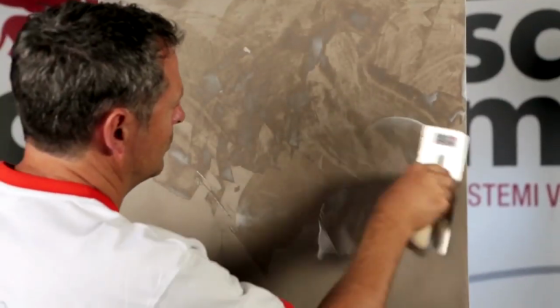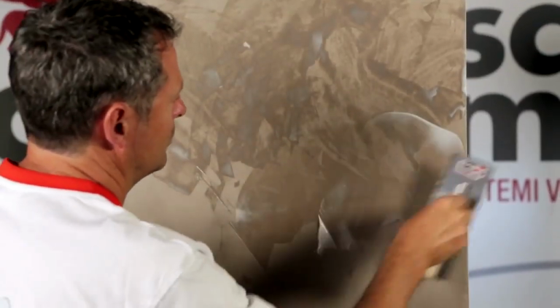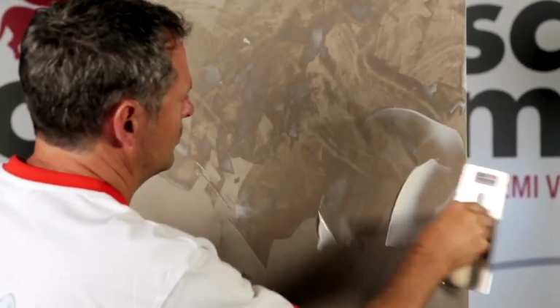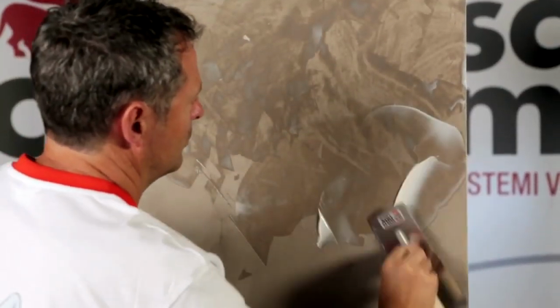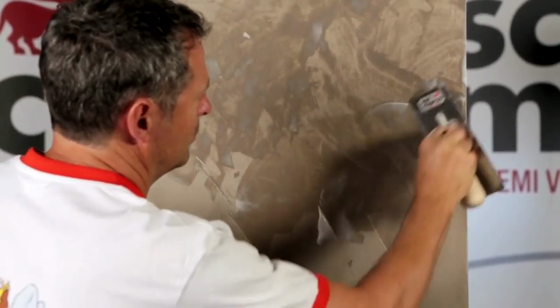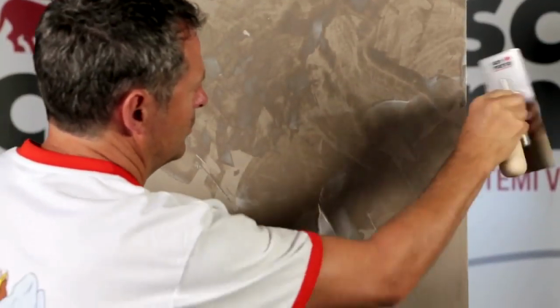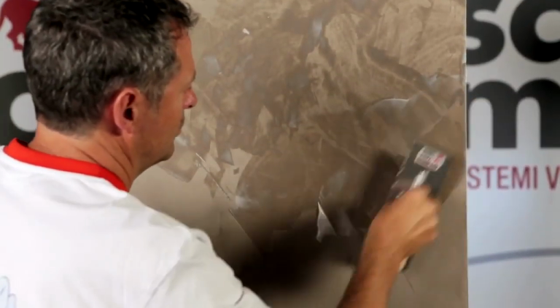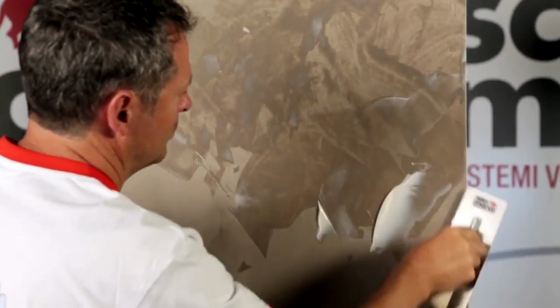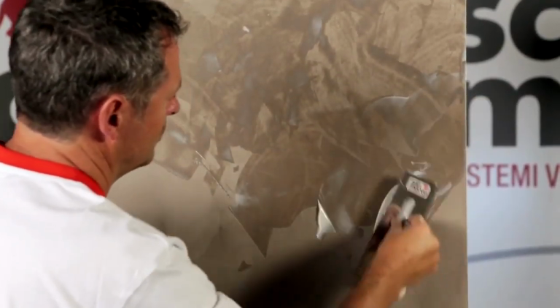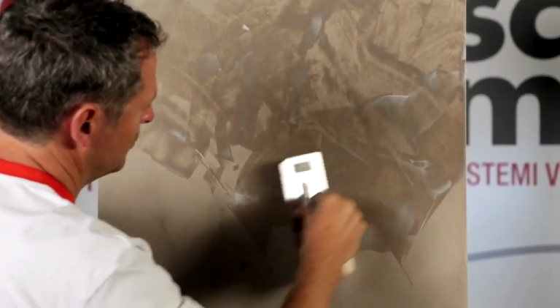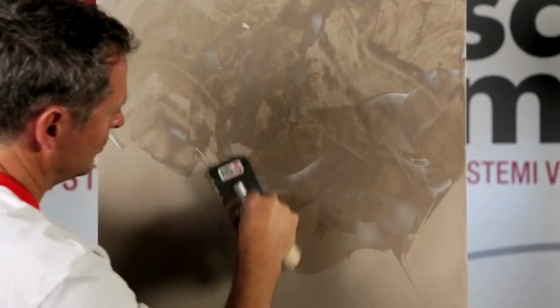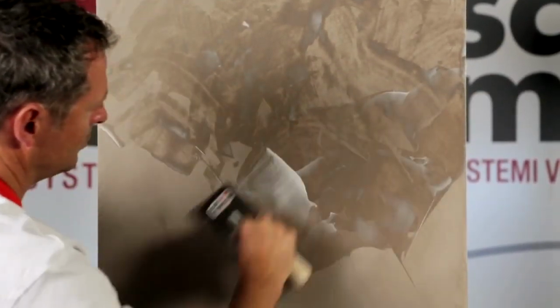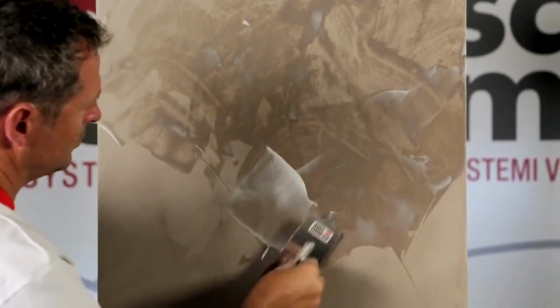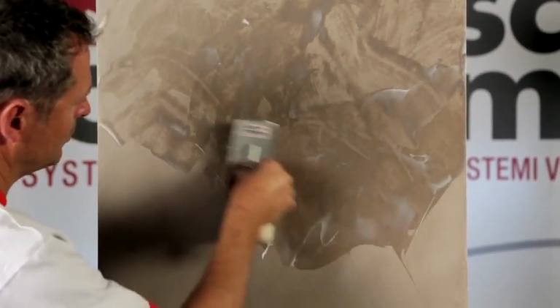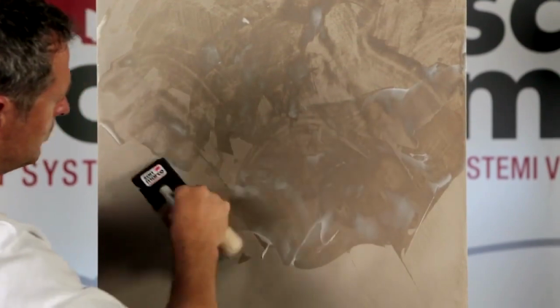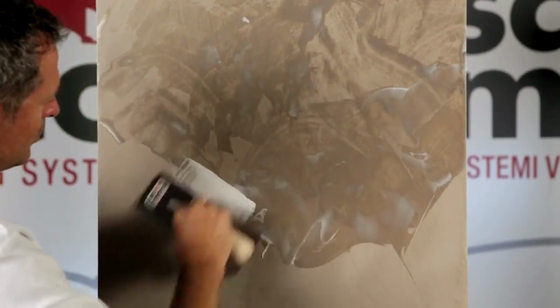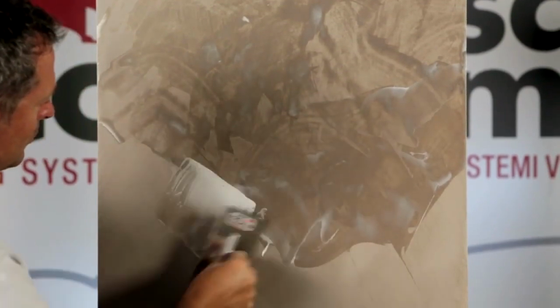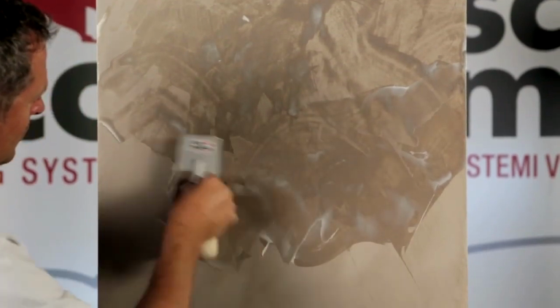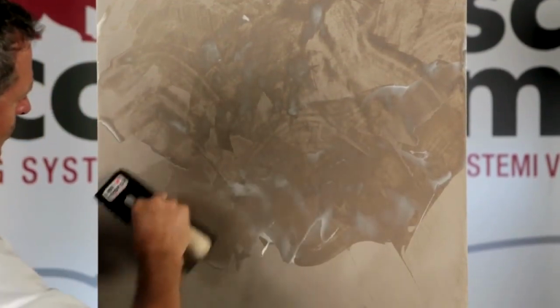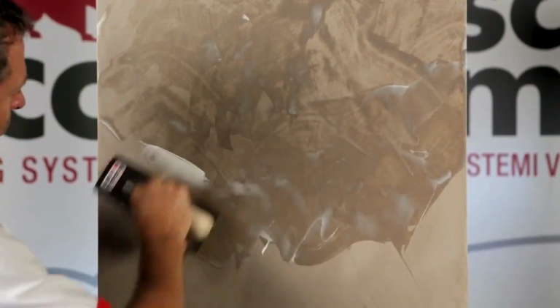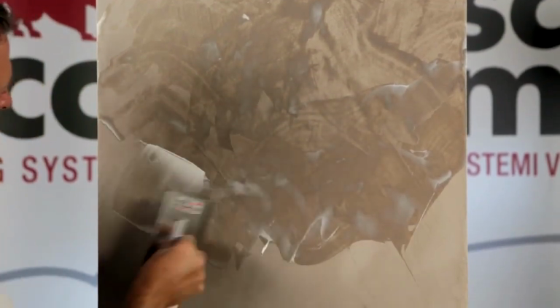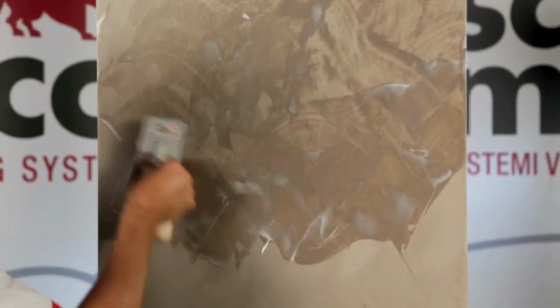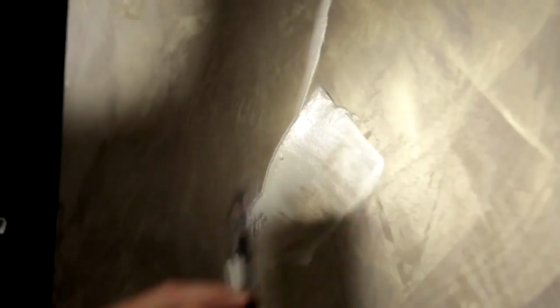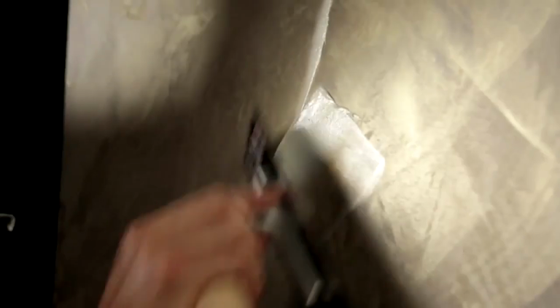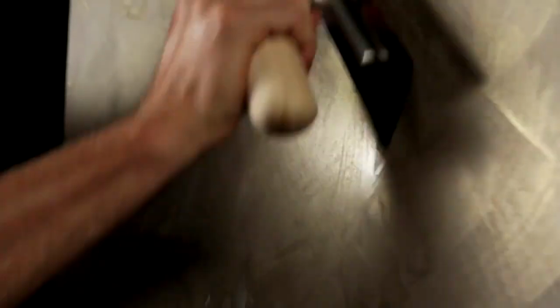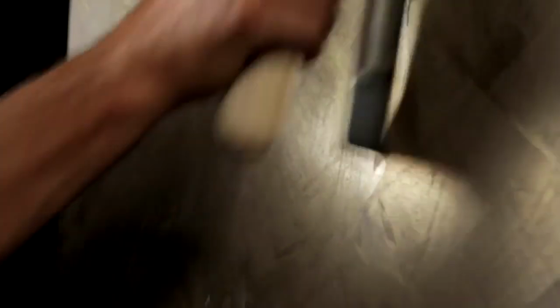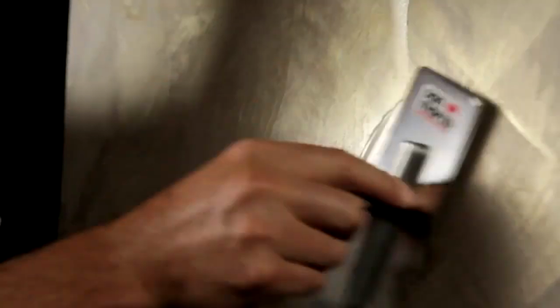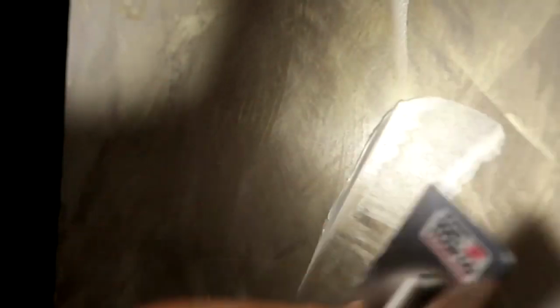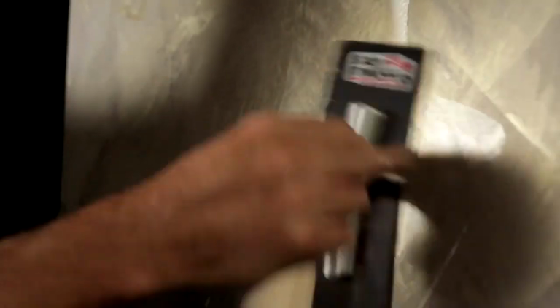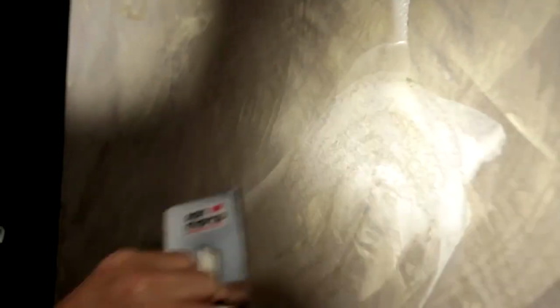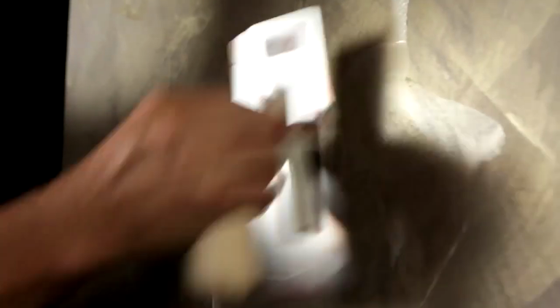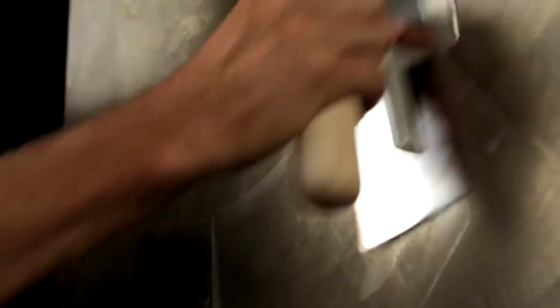Apply a thin coat of patina by cloth. In the presence of very flat surfaces, a stainless steel spatula can be used.